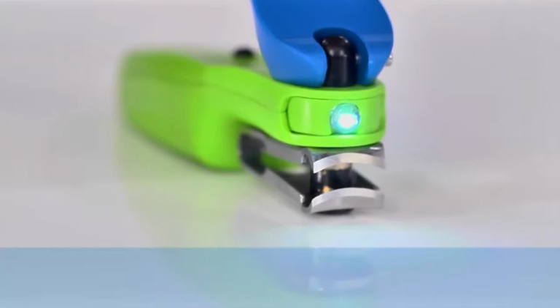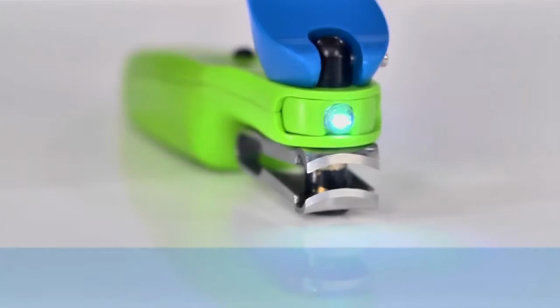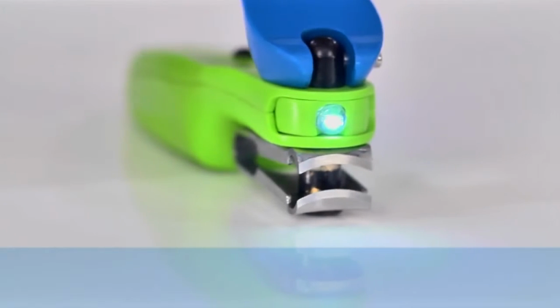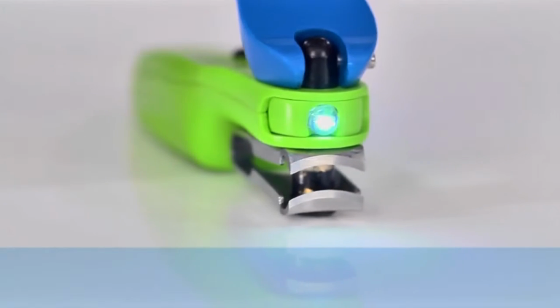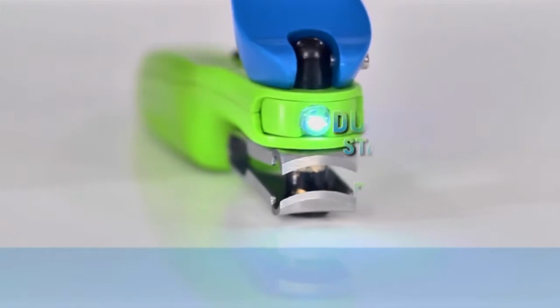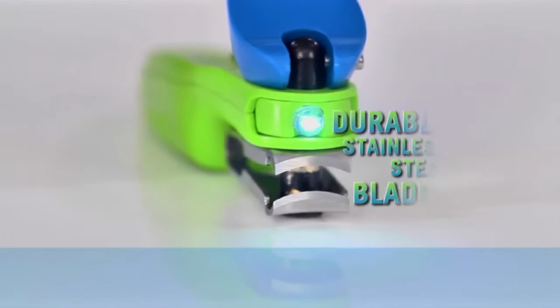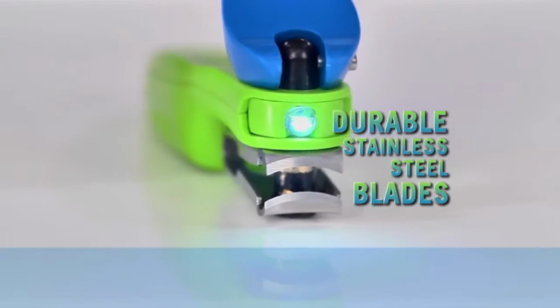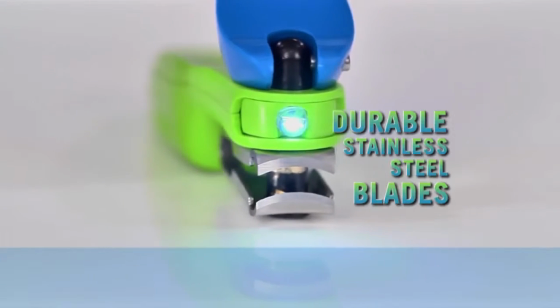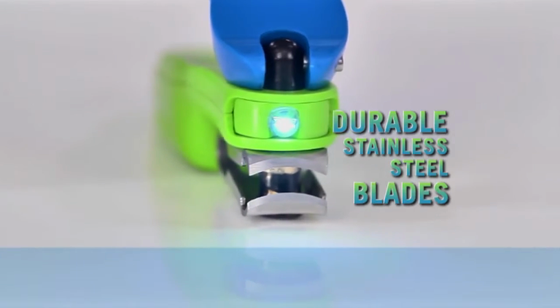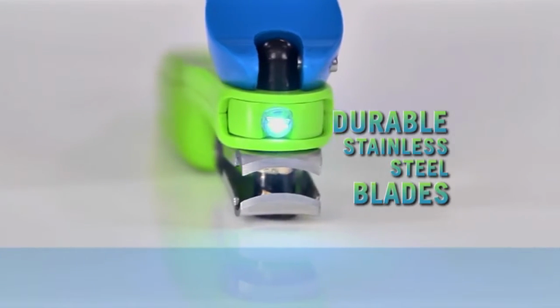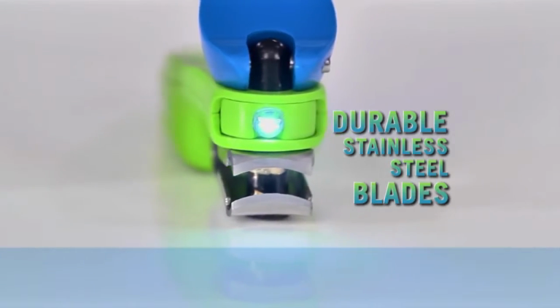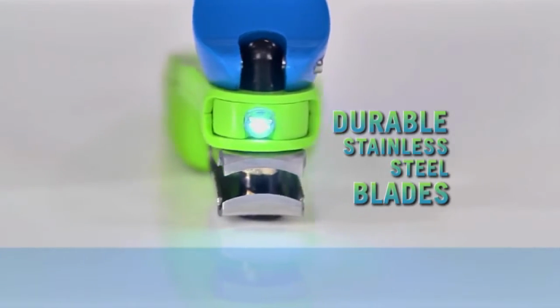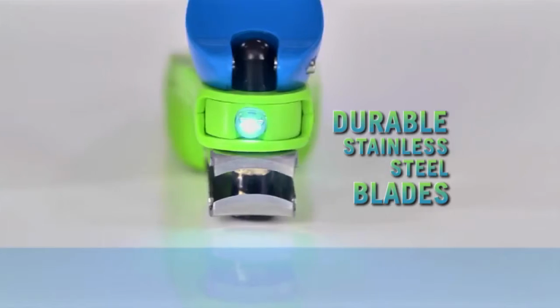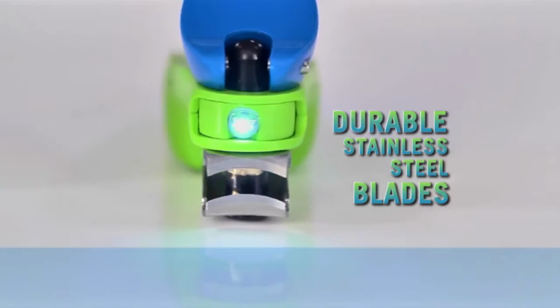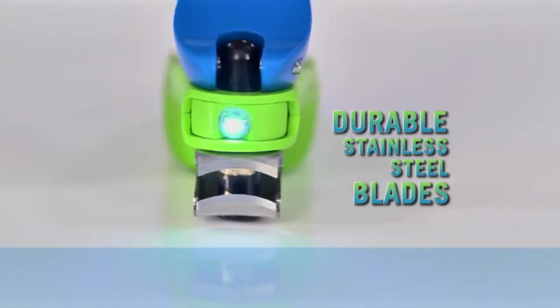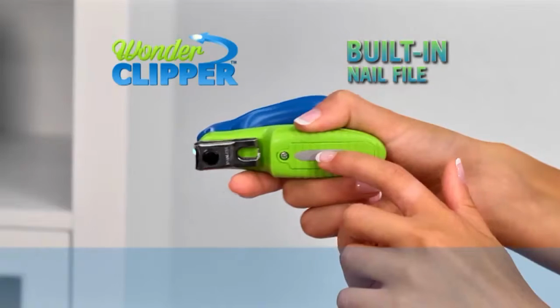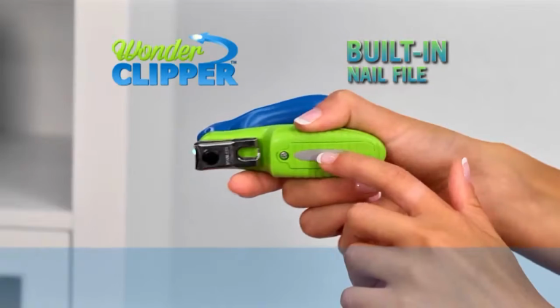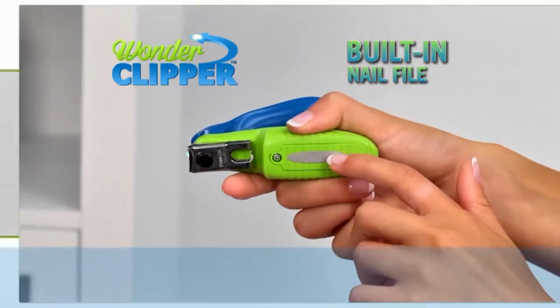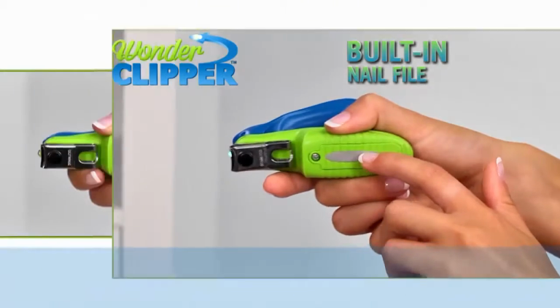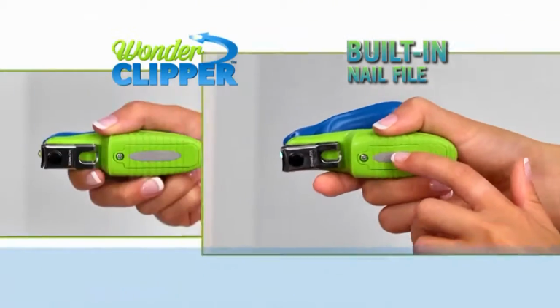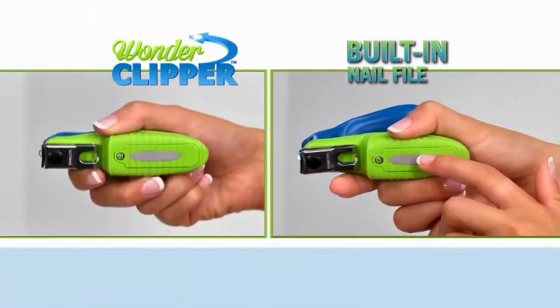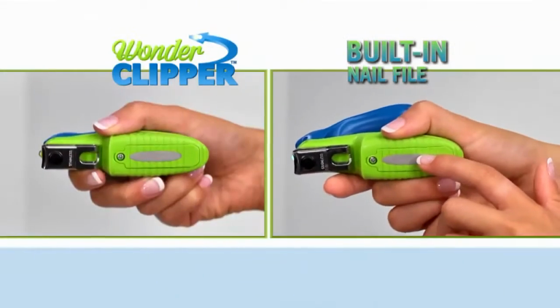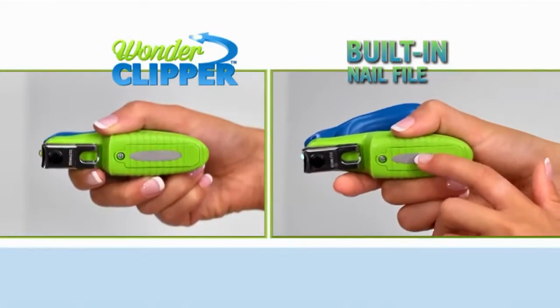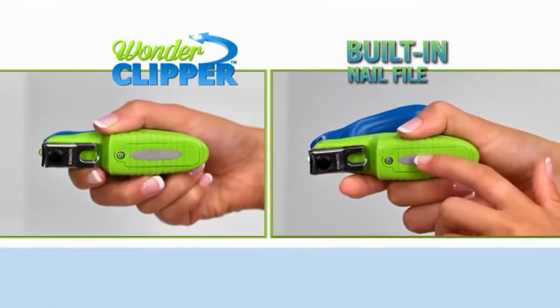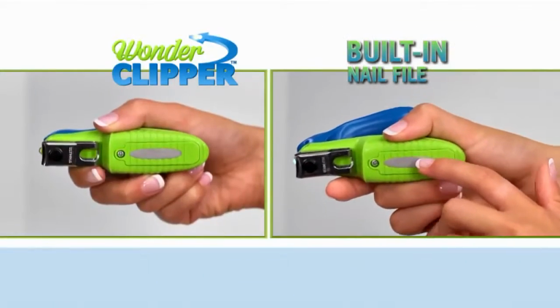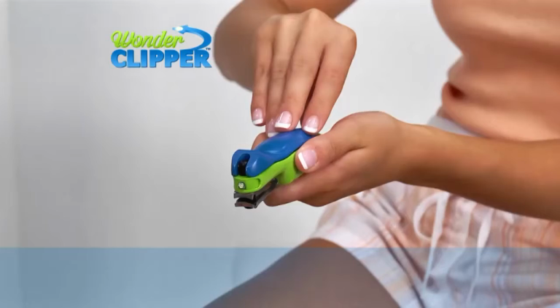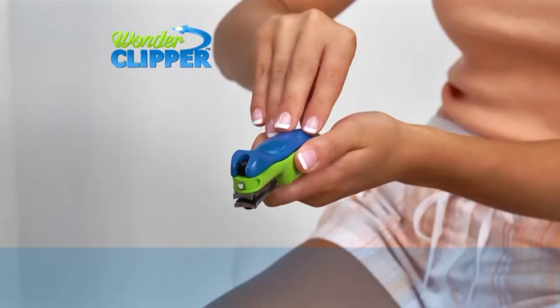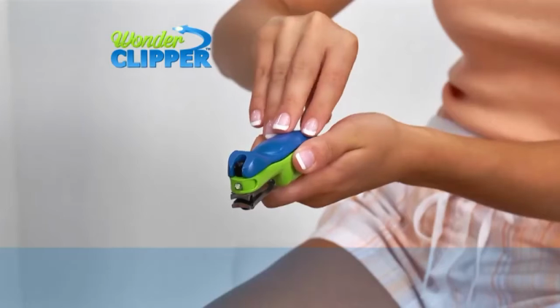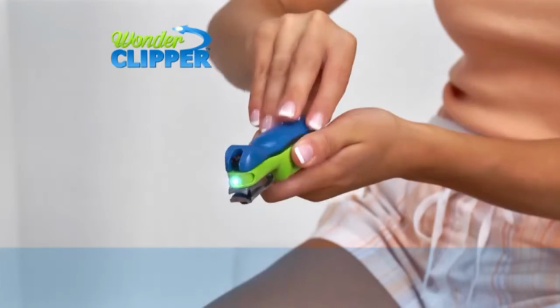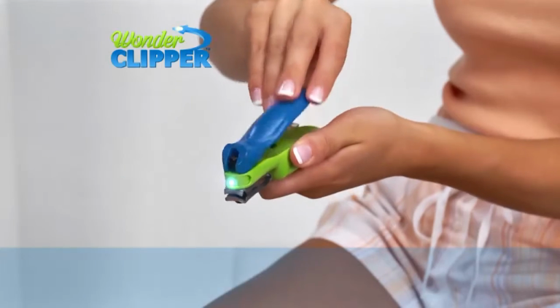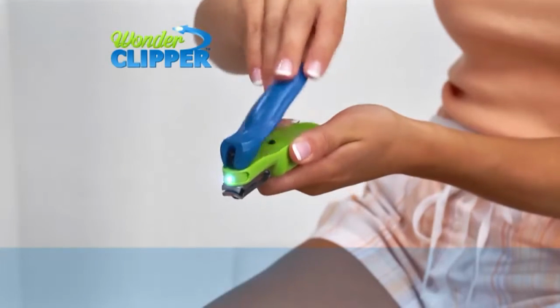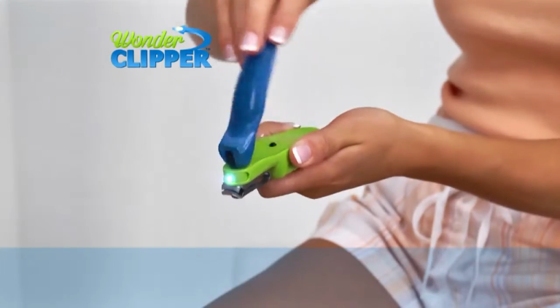Blades are made of durable stainless steel. It even has a built-in nail file. Get Wonder Clipper, the lighted nail clipper that swivels.